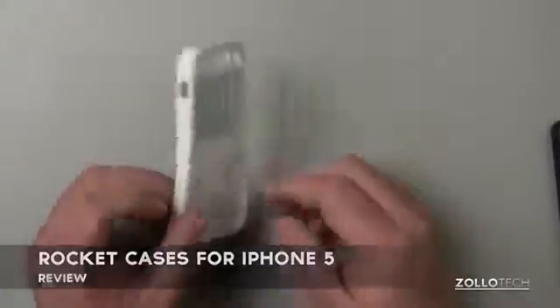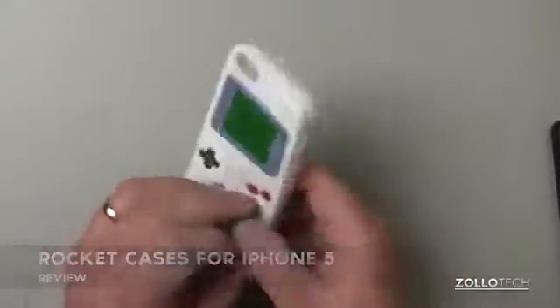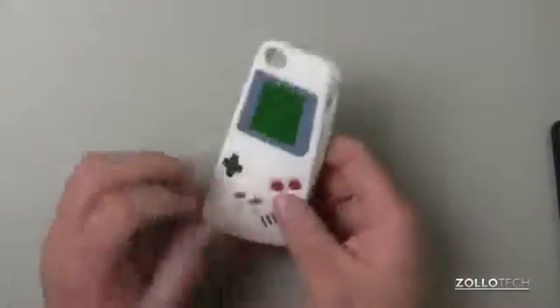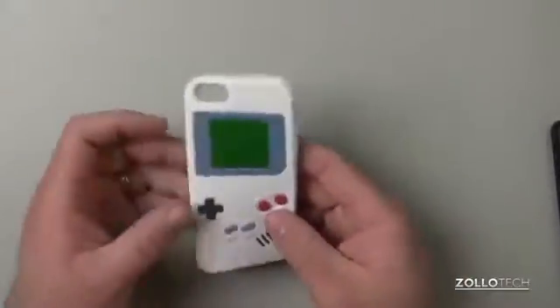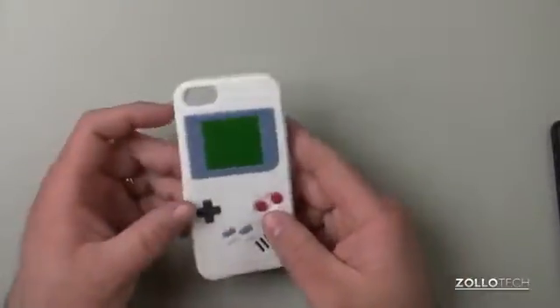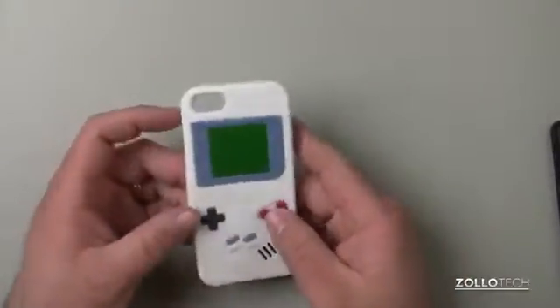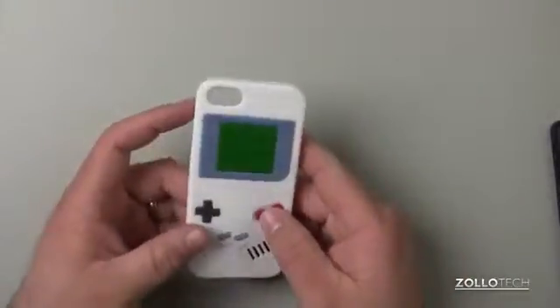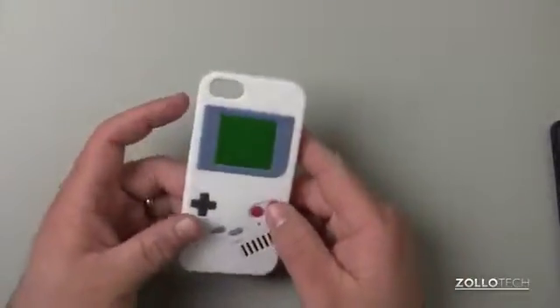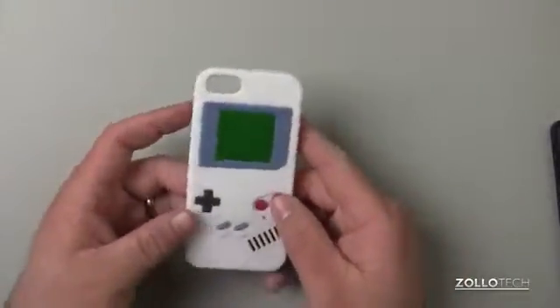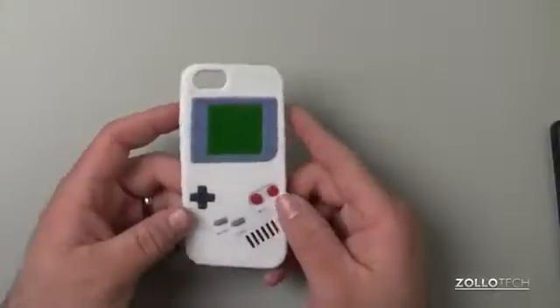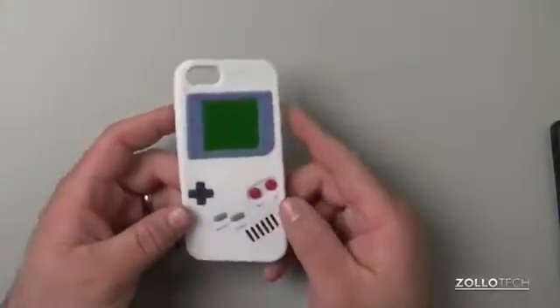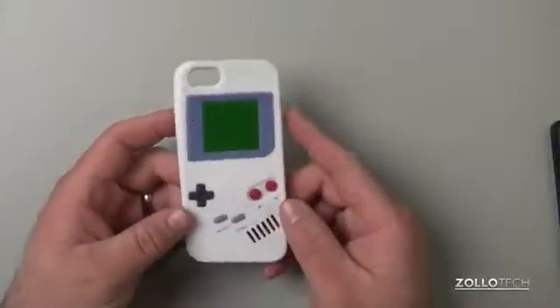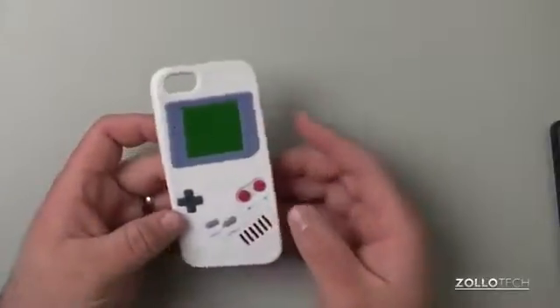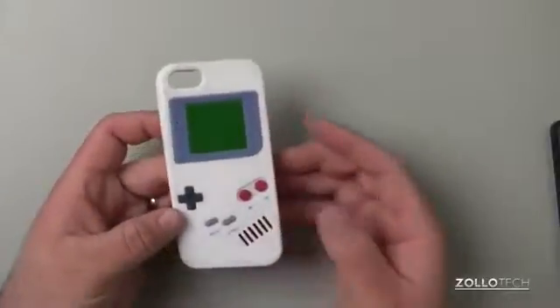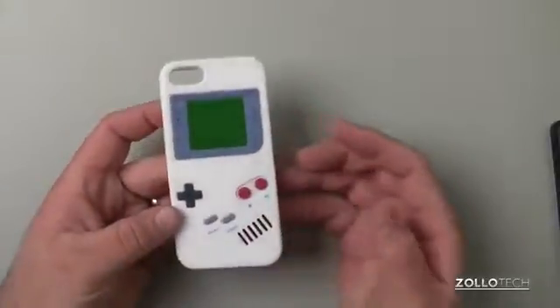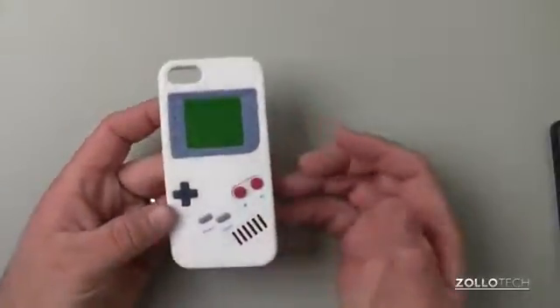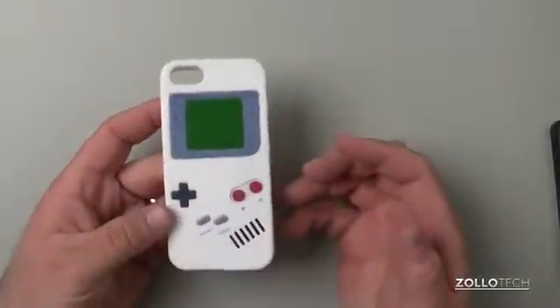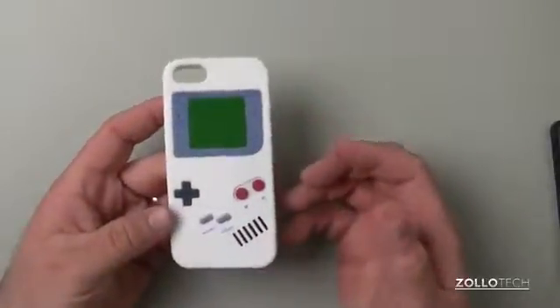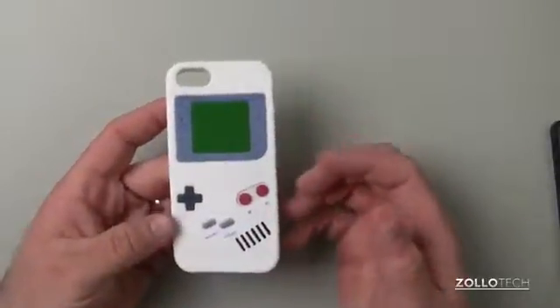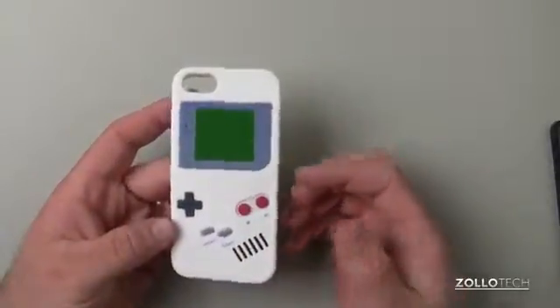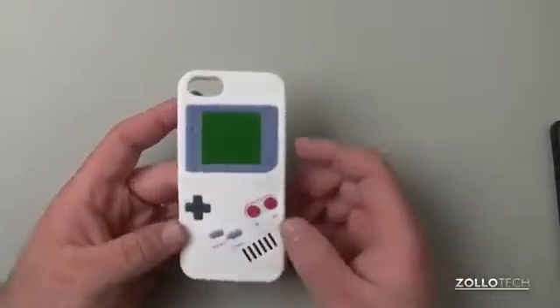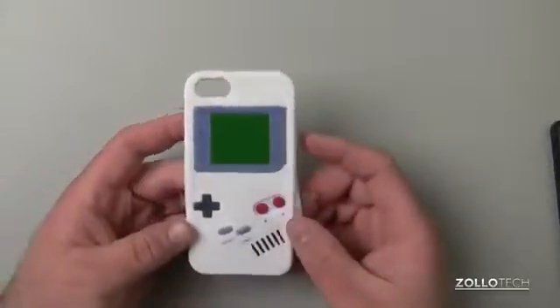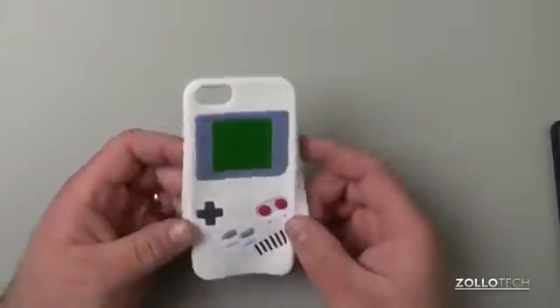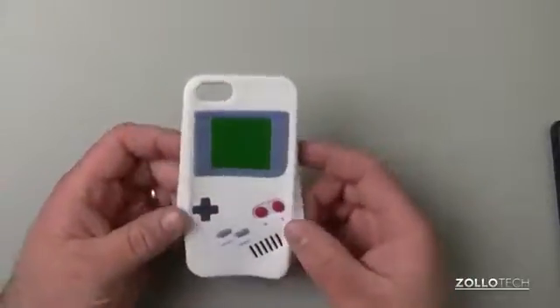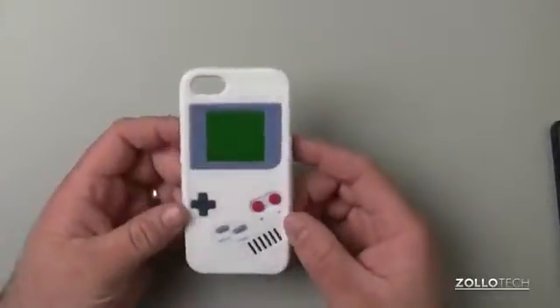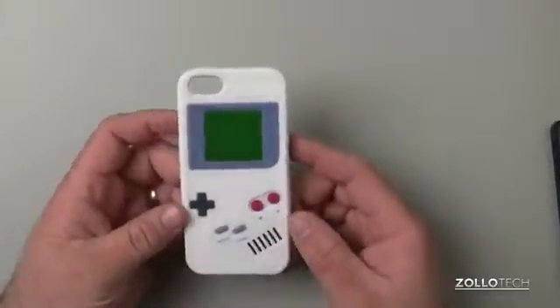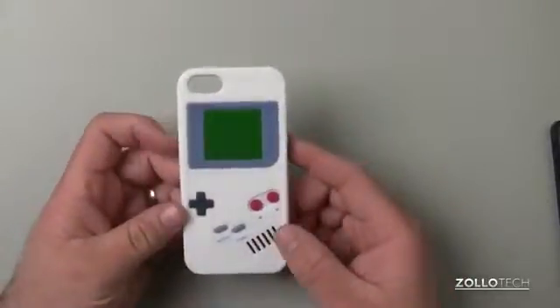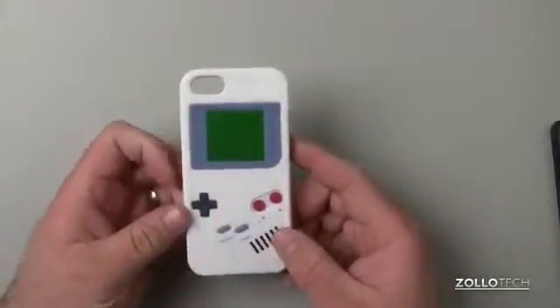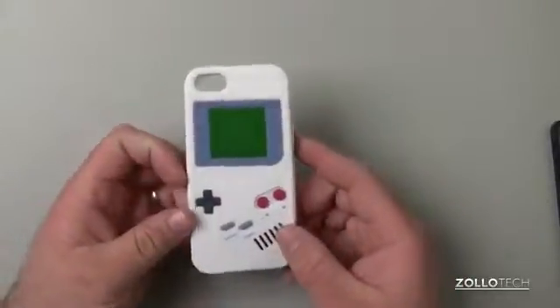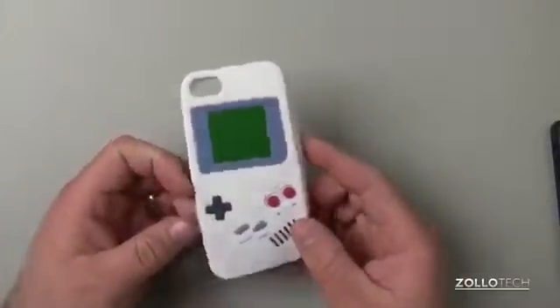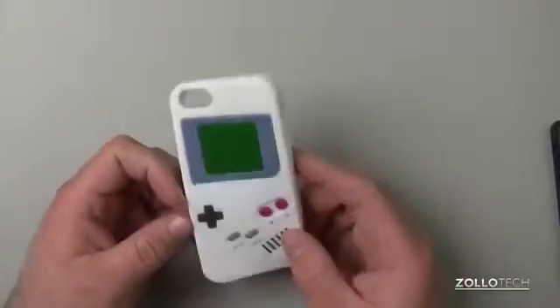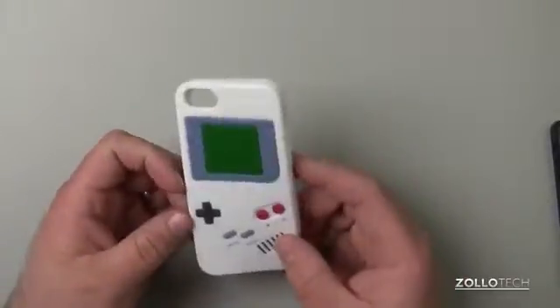This is a retro case — they actually call it the Game Boy Retro Case. It's made out of silicone and it's about $15.